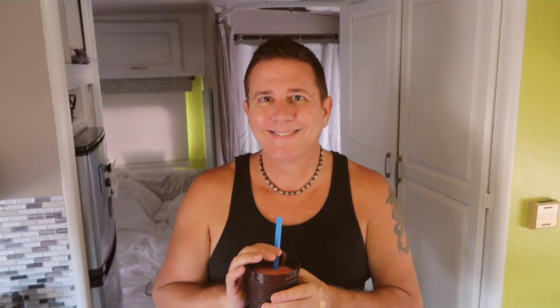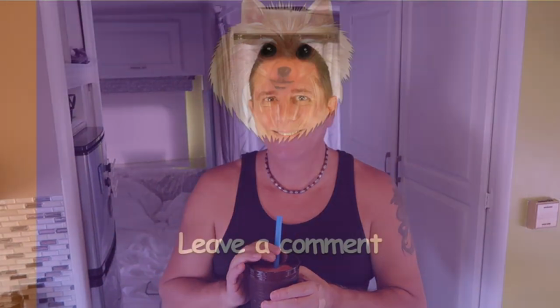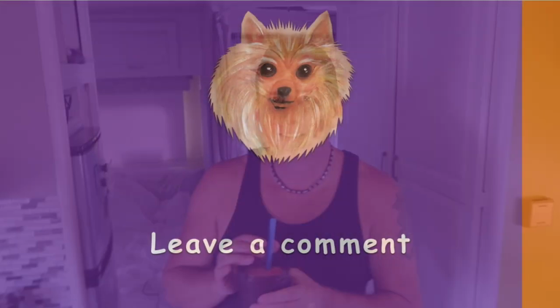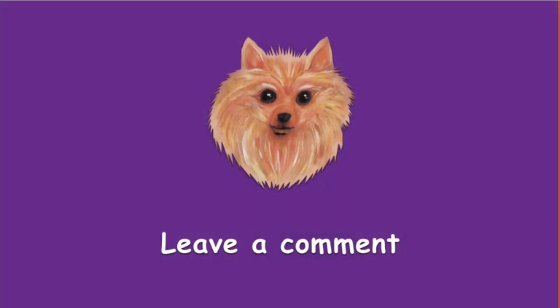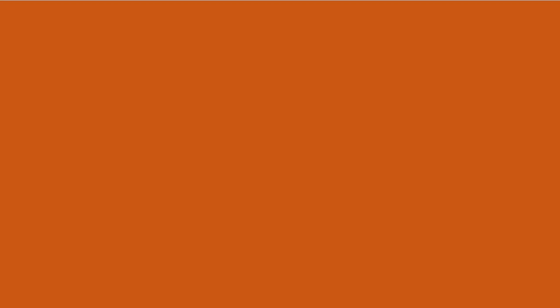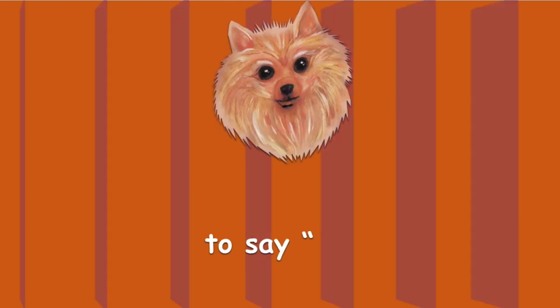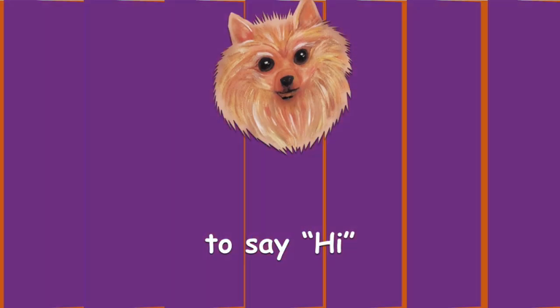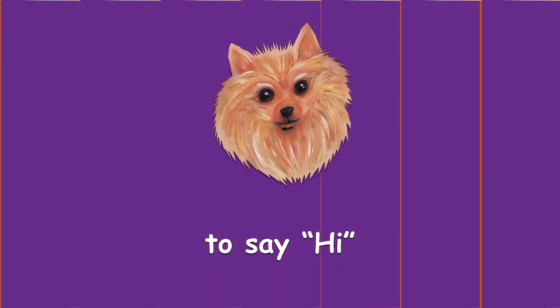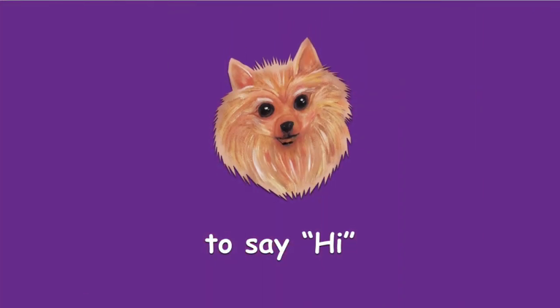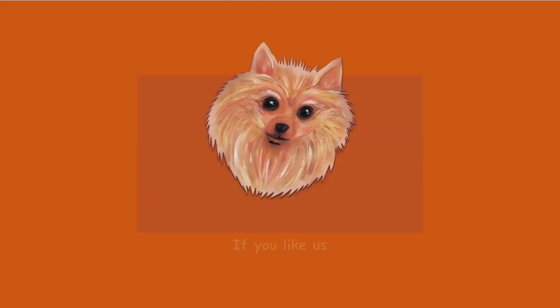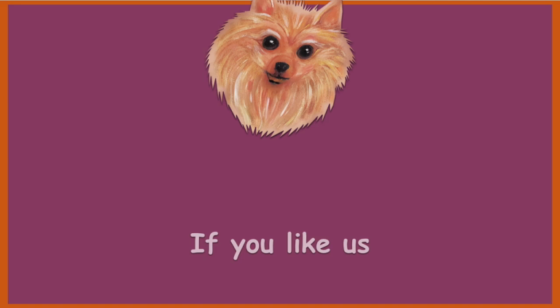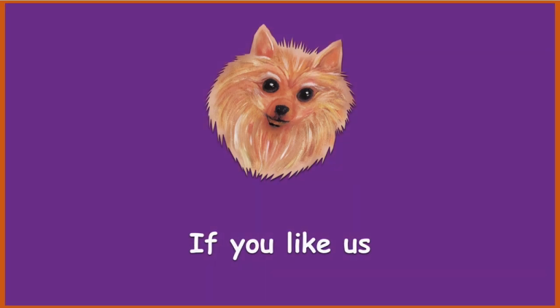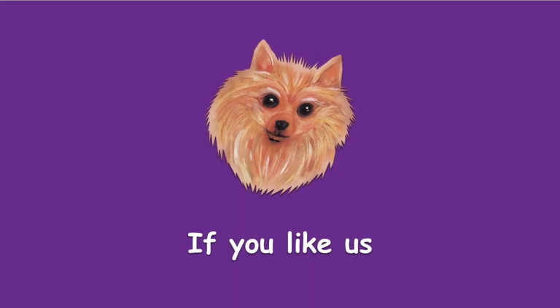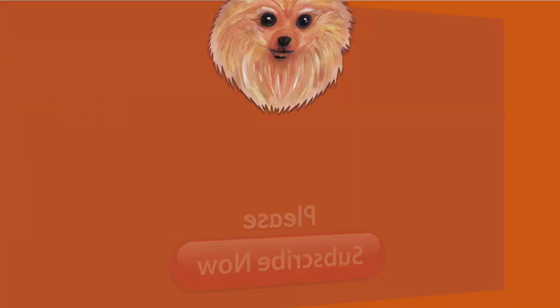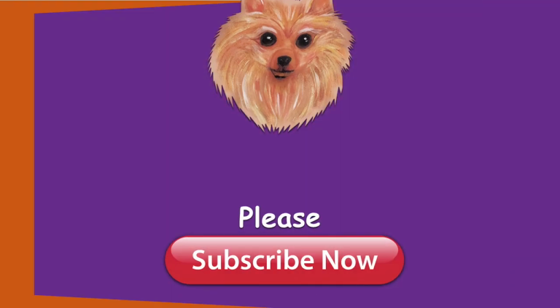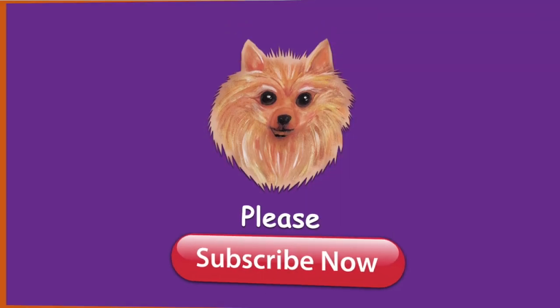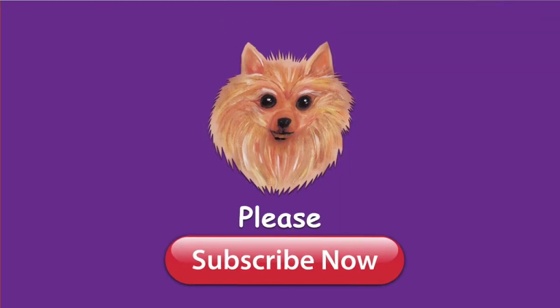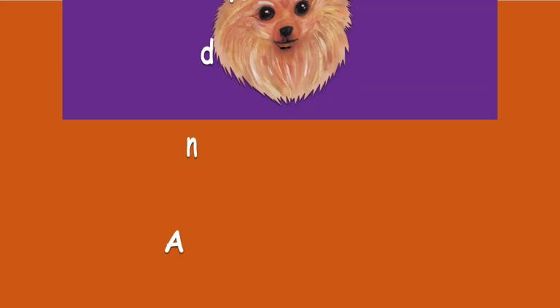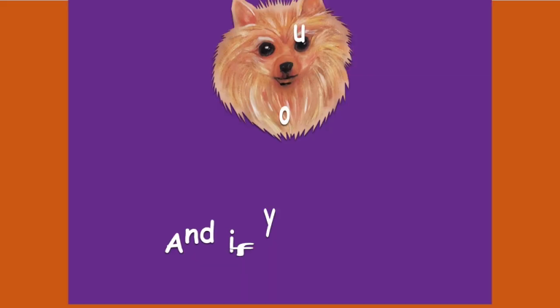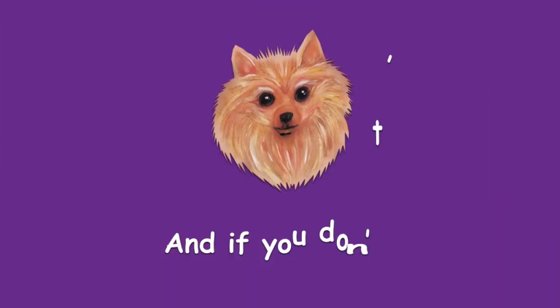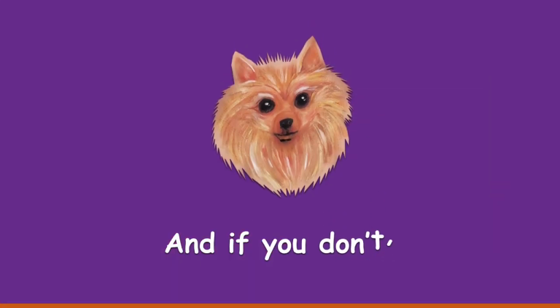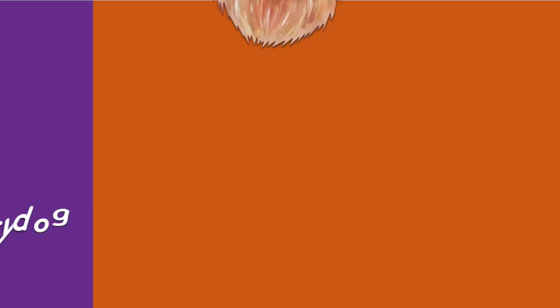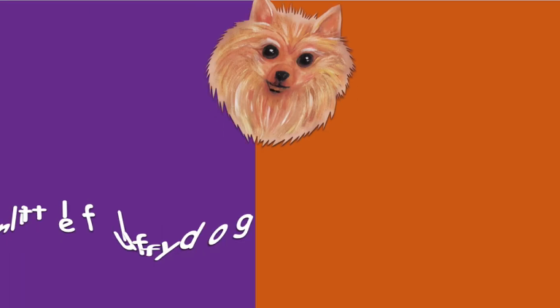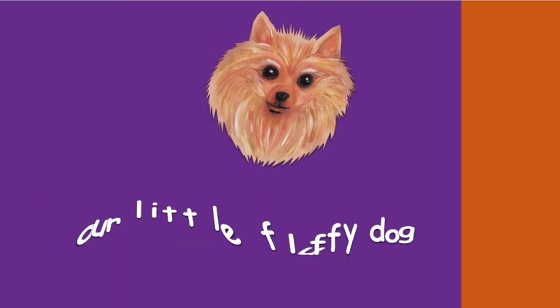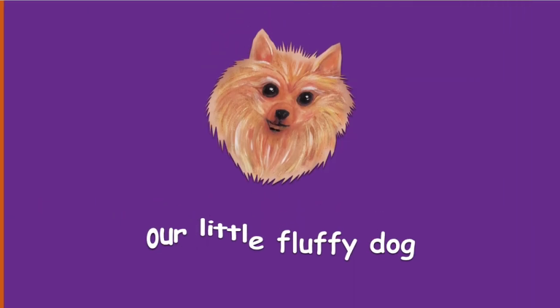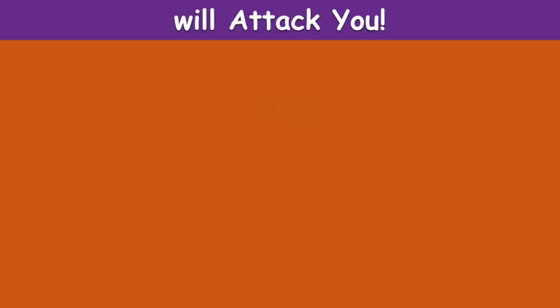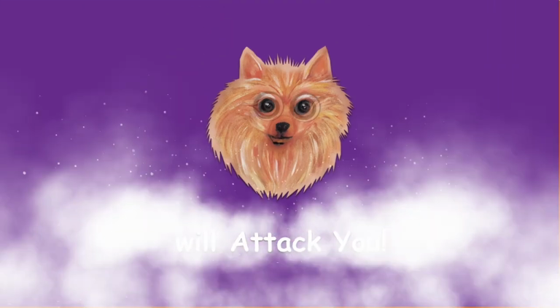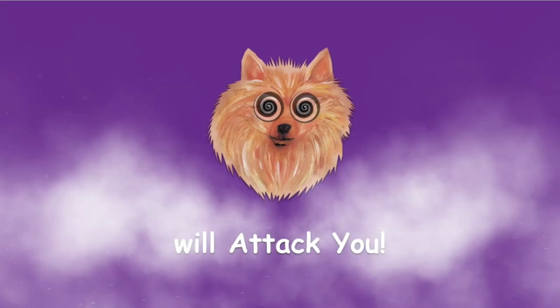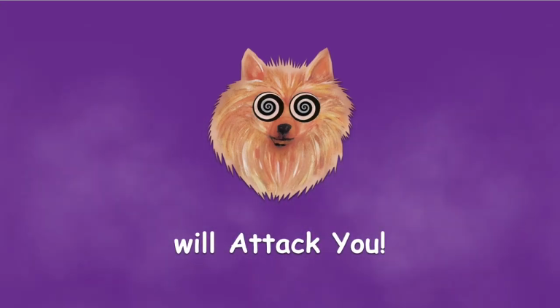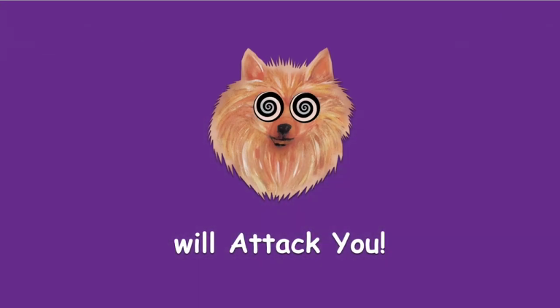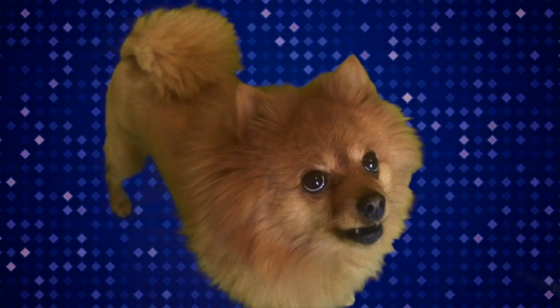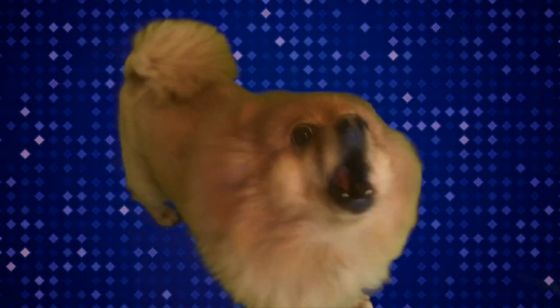Leave a comment to say hi. If you like us, please subscribe. And if you don't, our little fluffy dog will attack you.